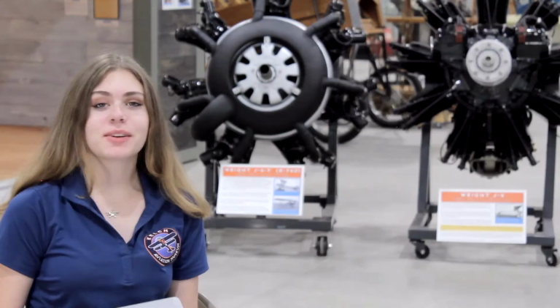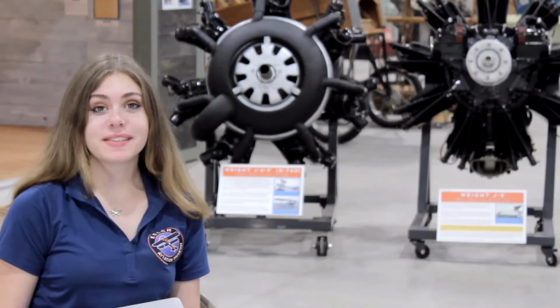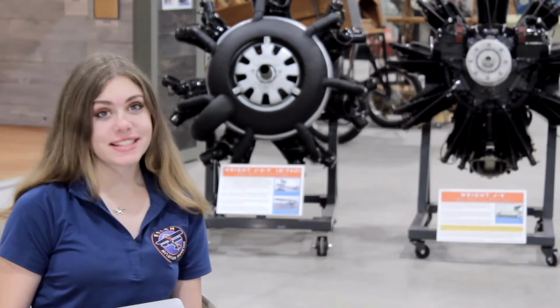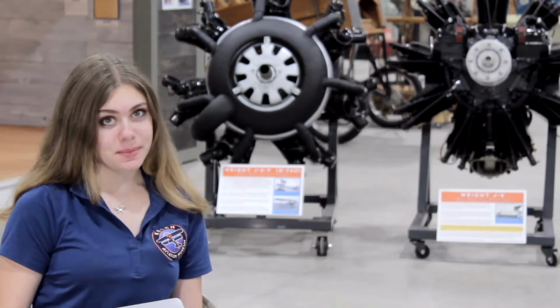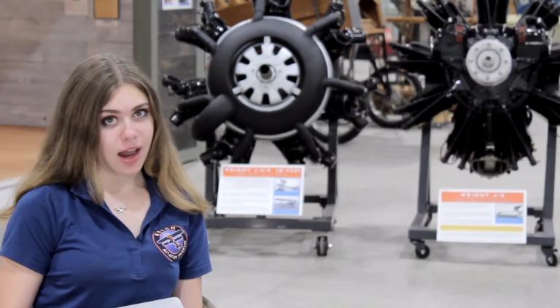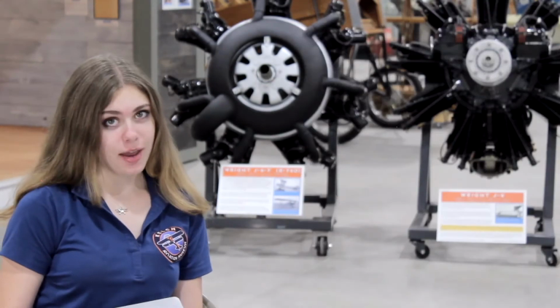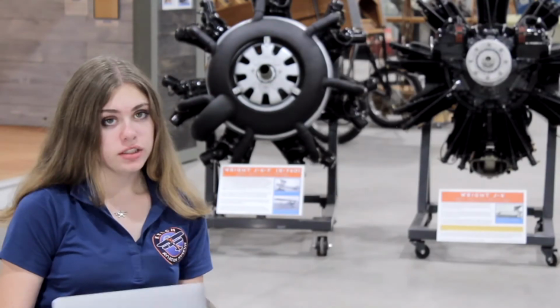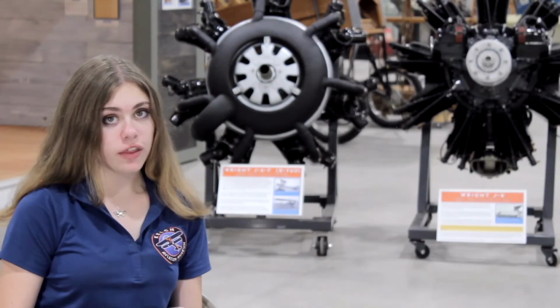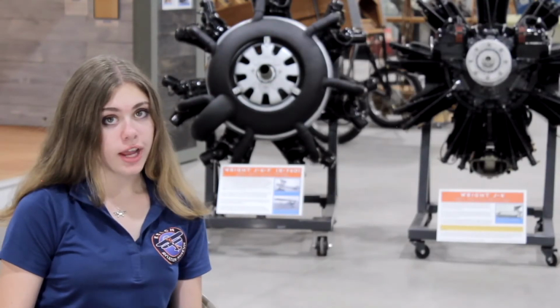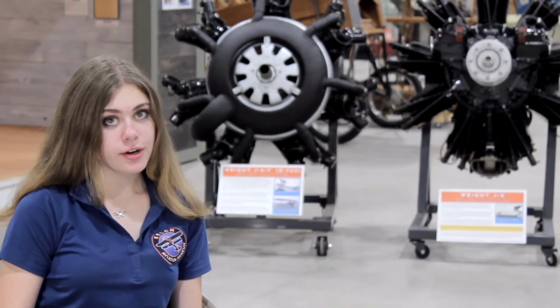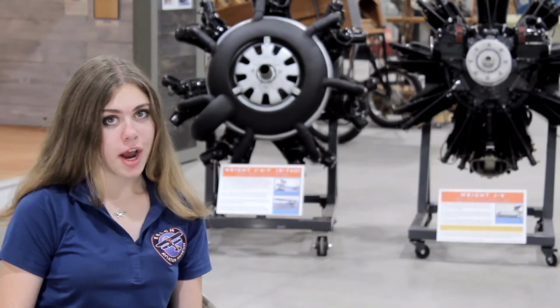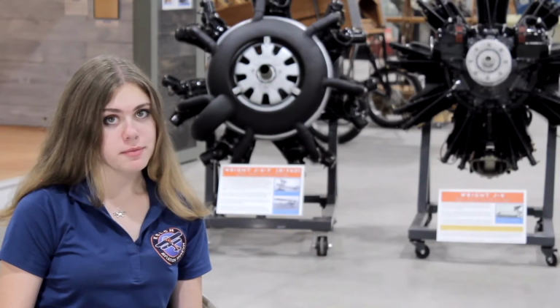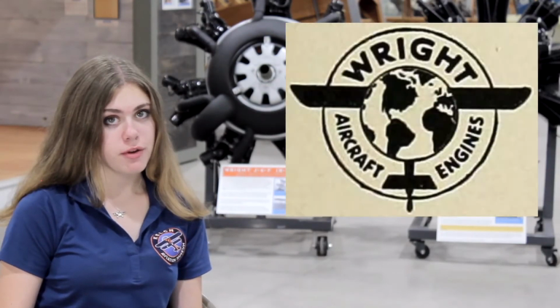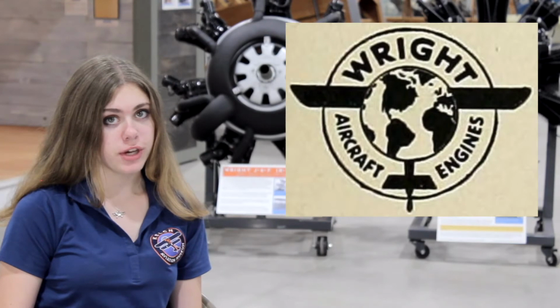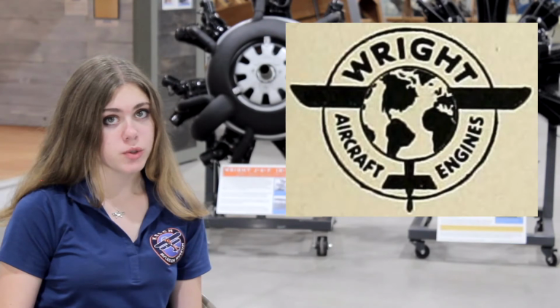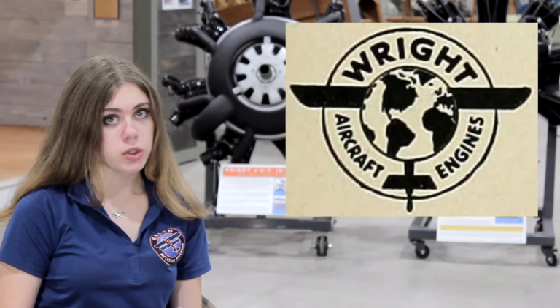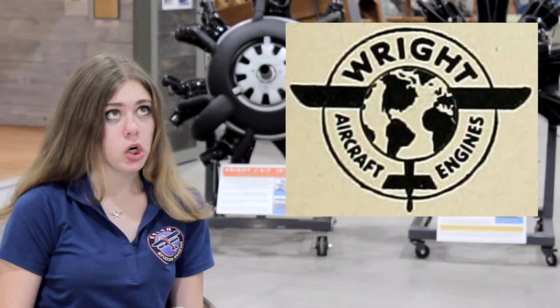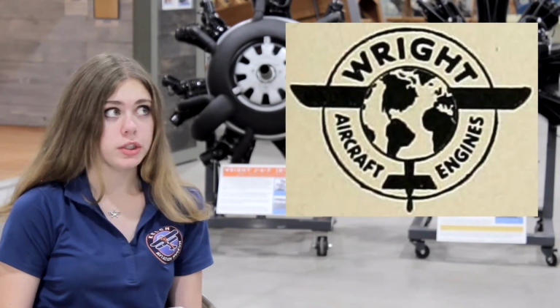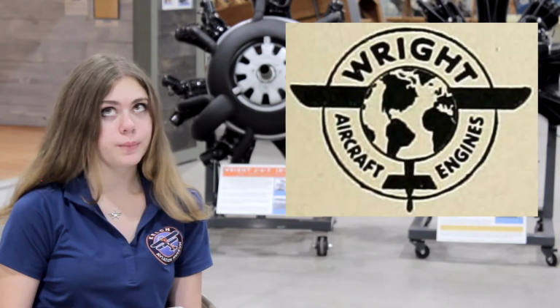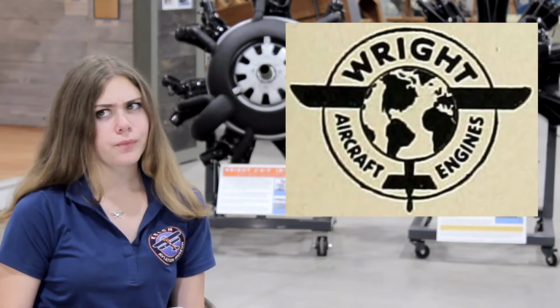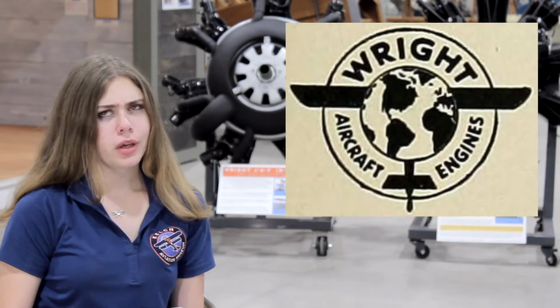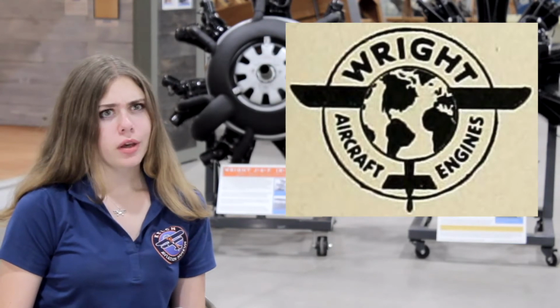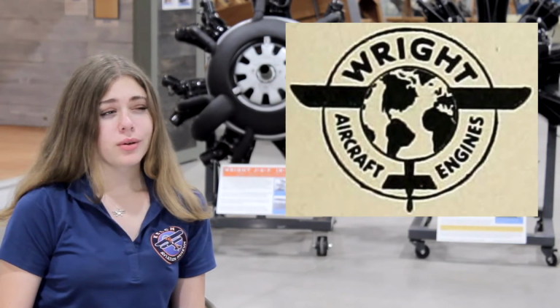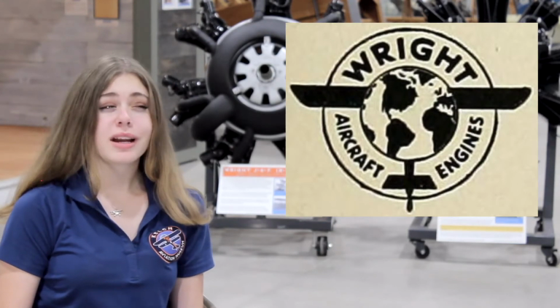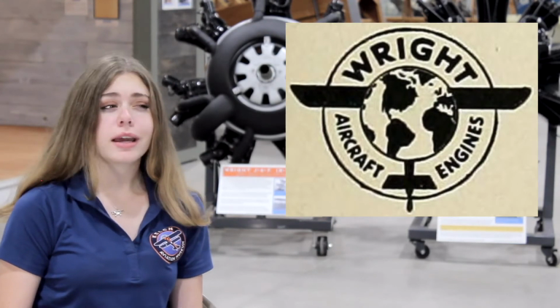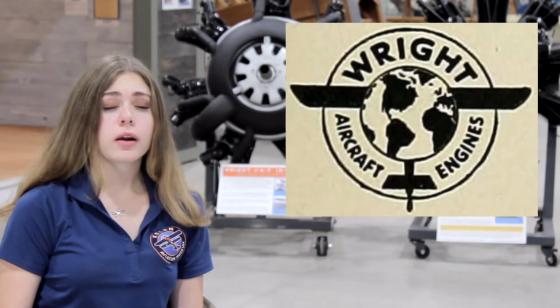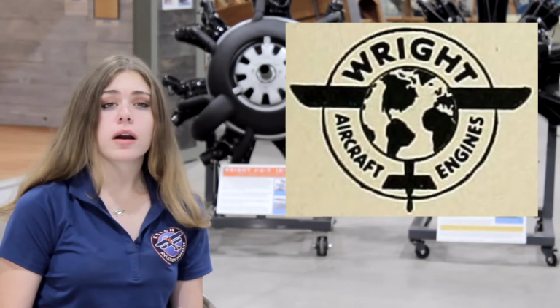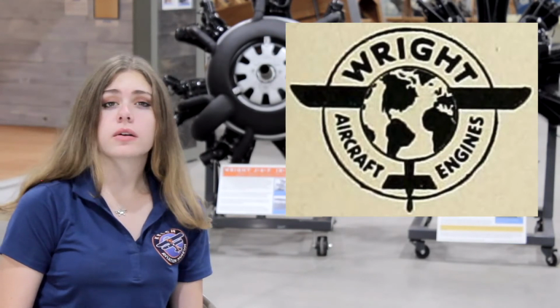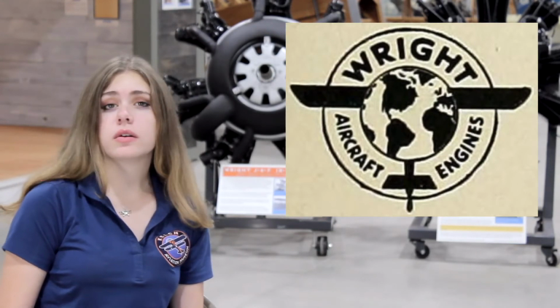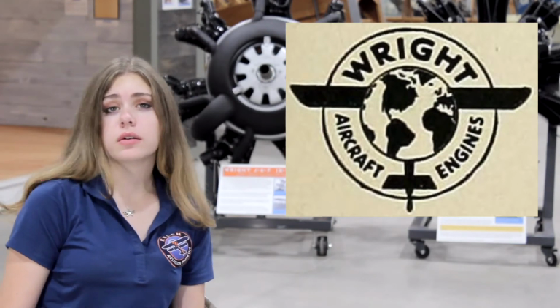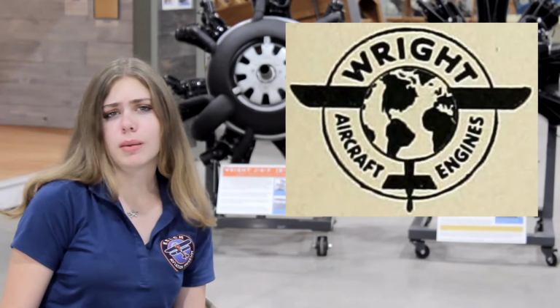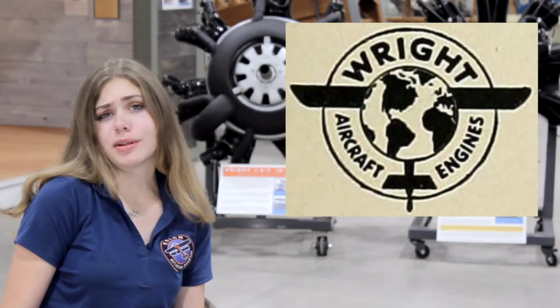At around the same time, another aircraft manufacturer called the Wright Aeronautical Company